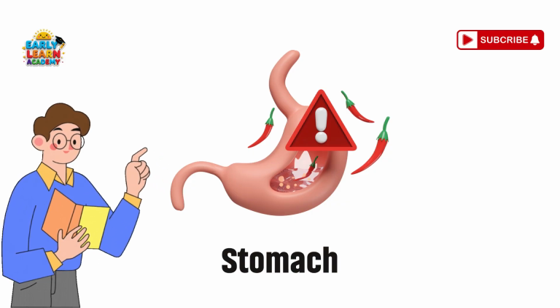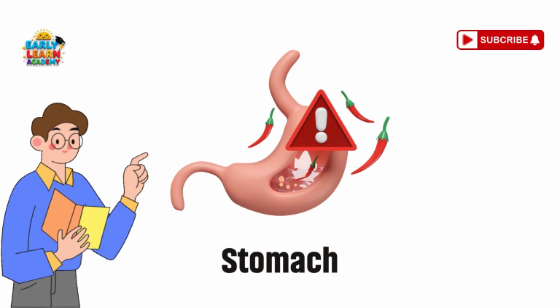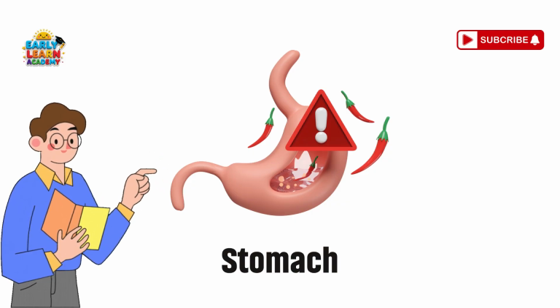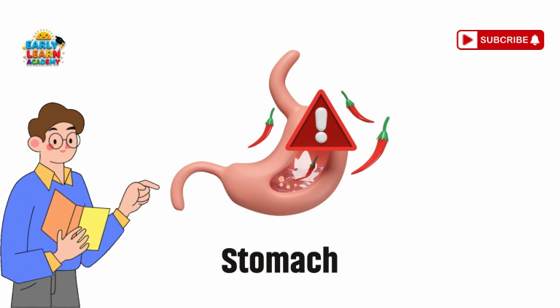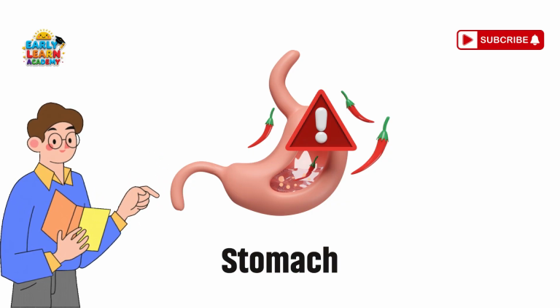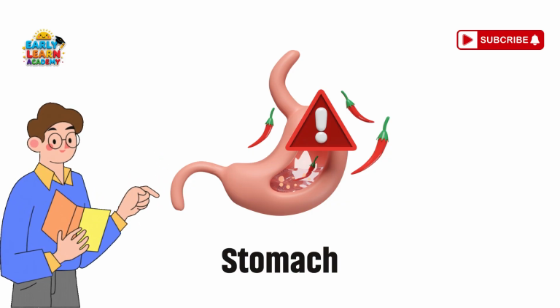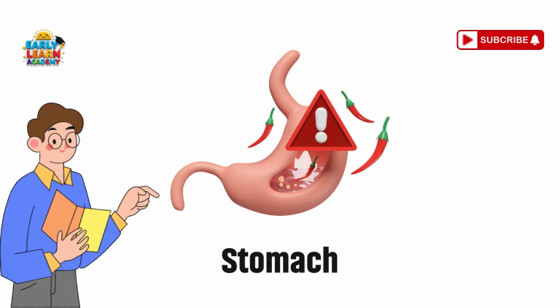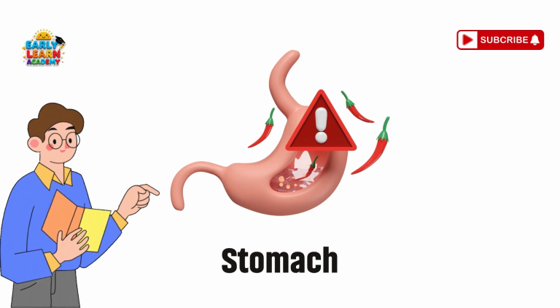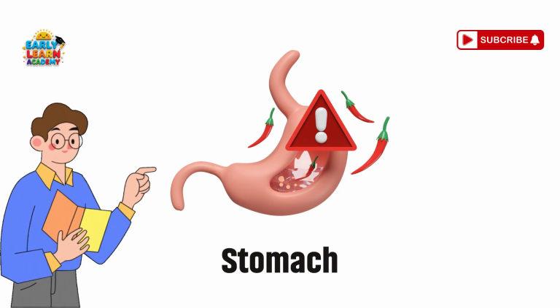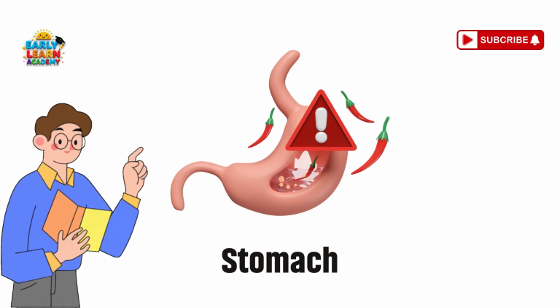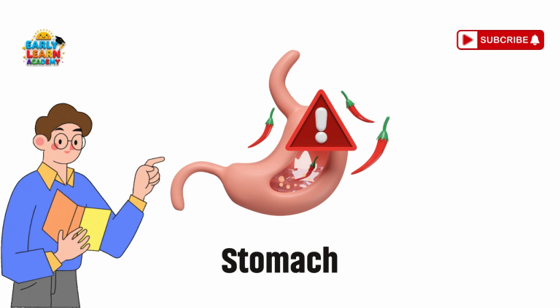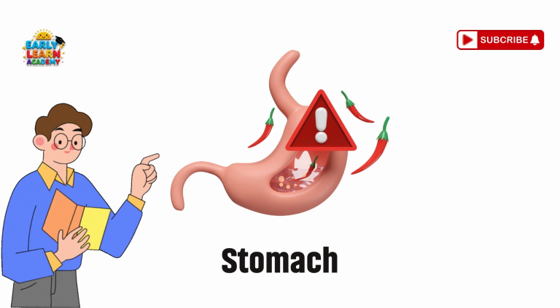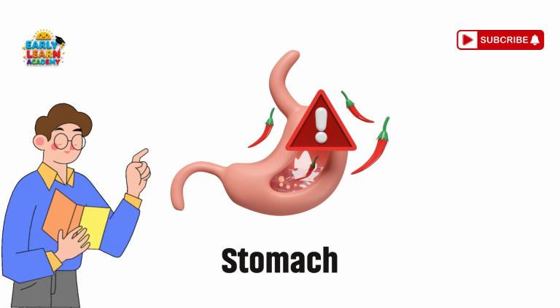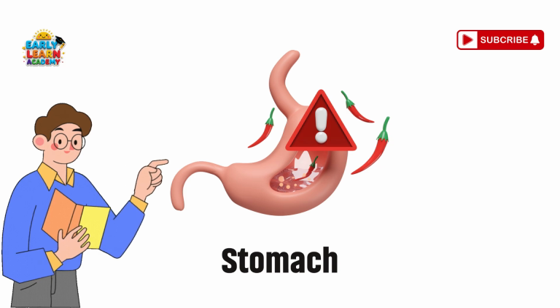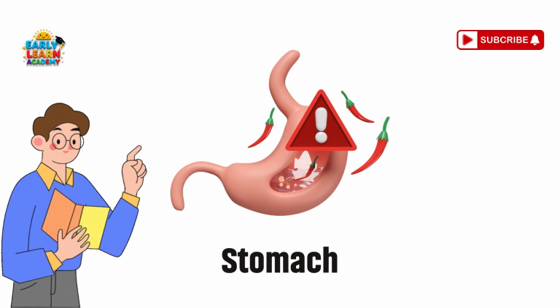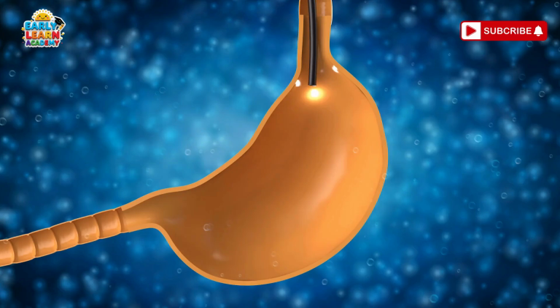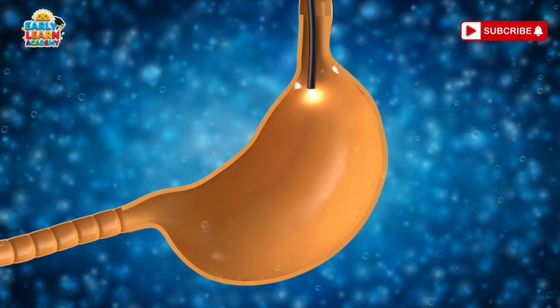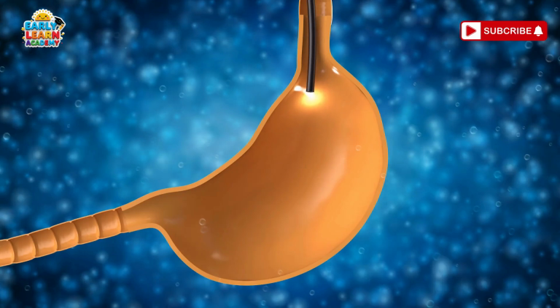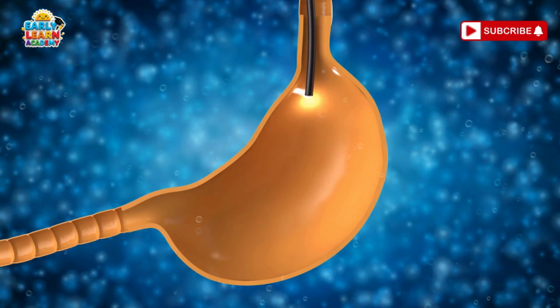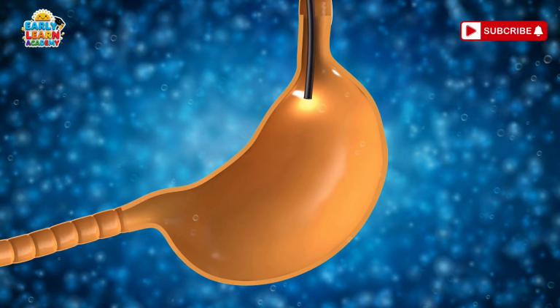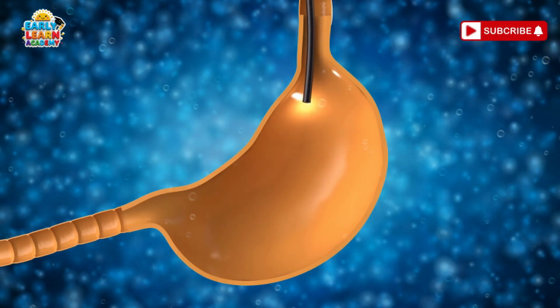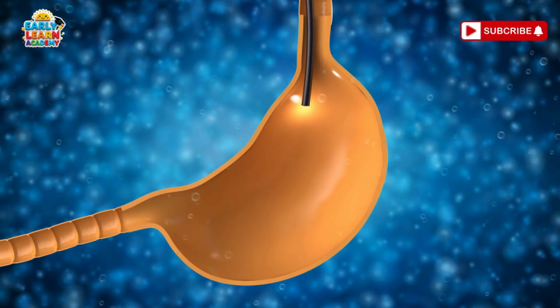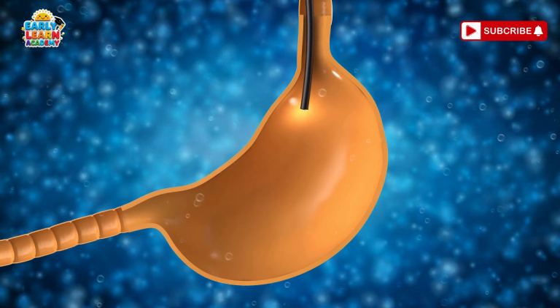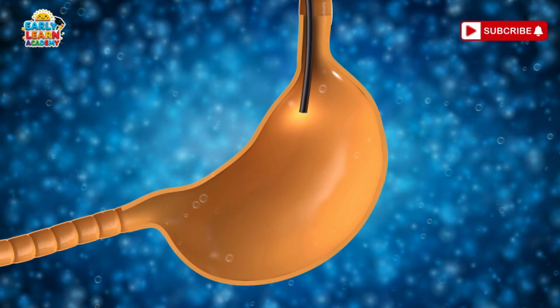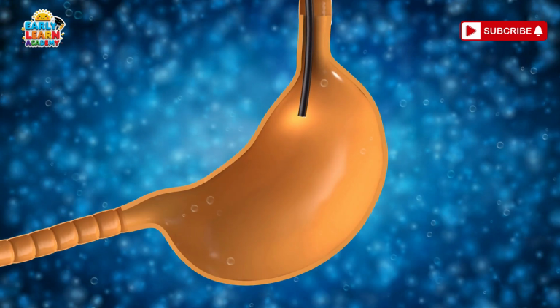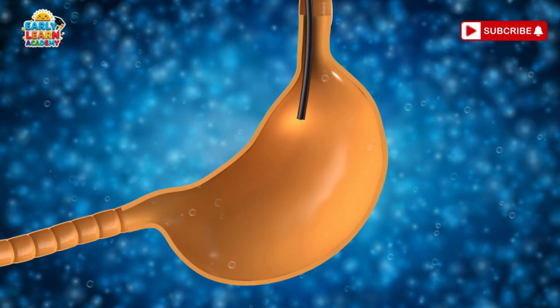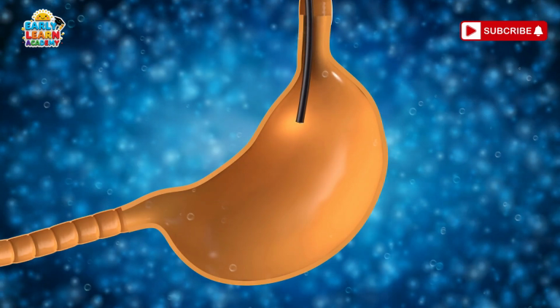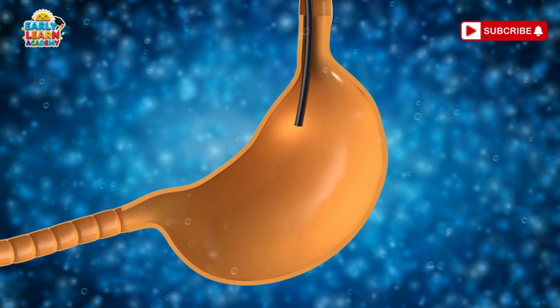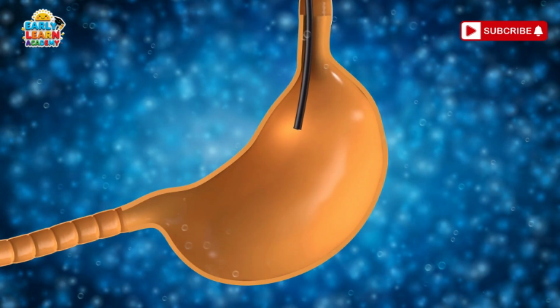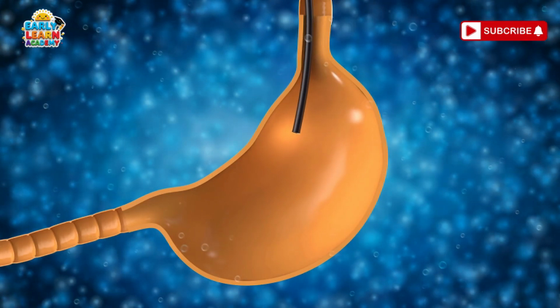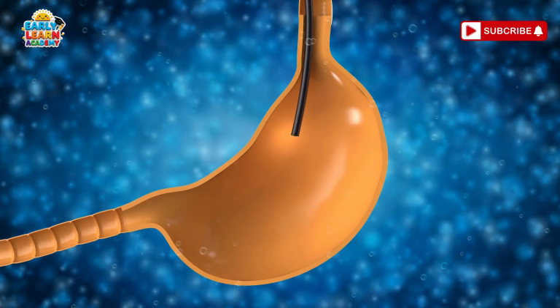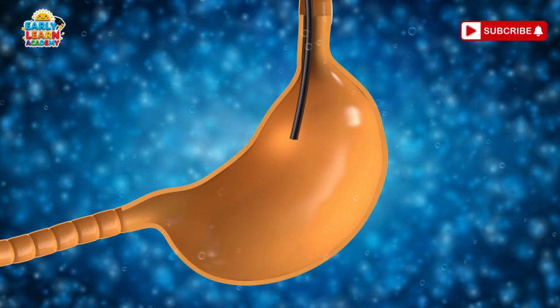Stomach — the food mixer. Your stomach is like a blender. It mixes and breaks down the food you eat into tiny pieces.